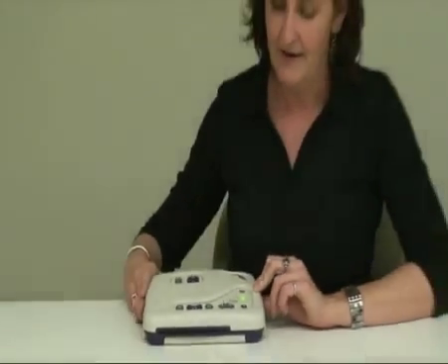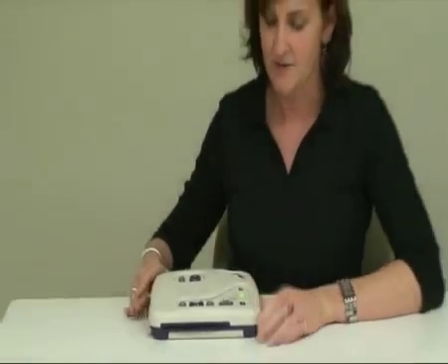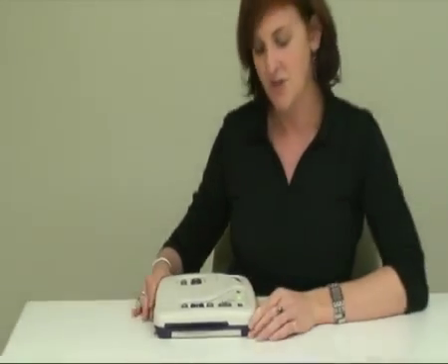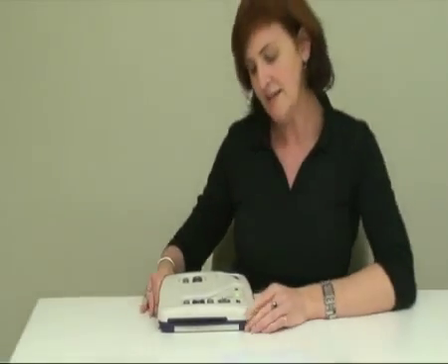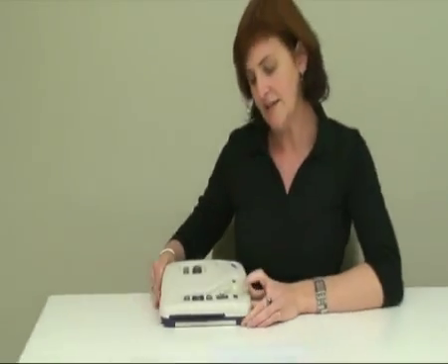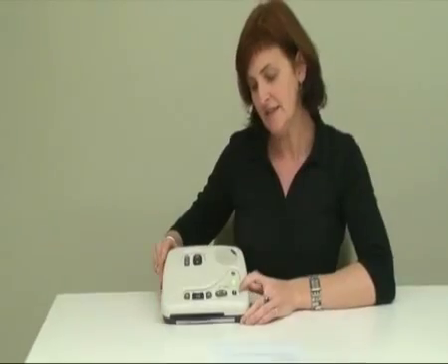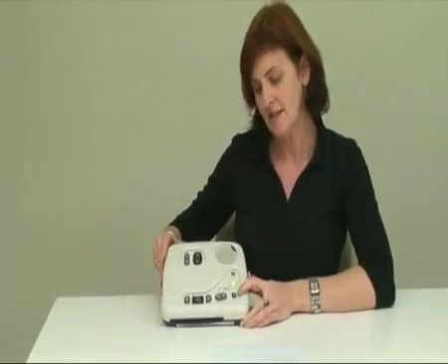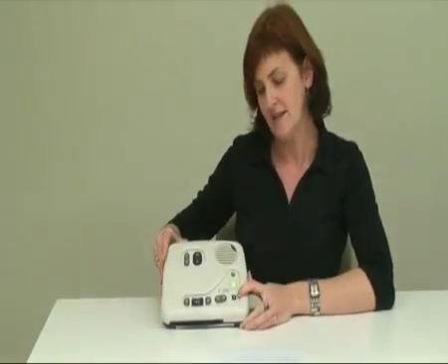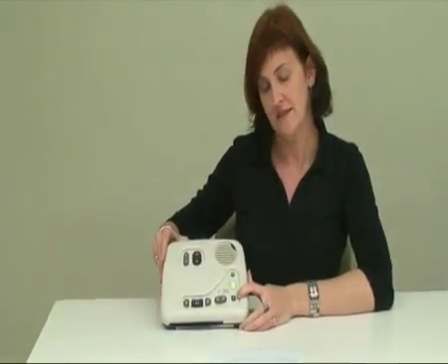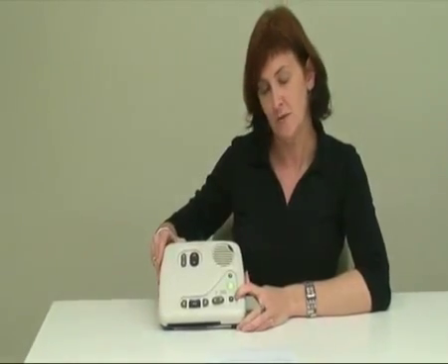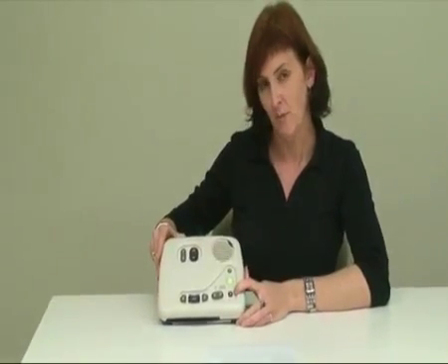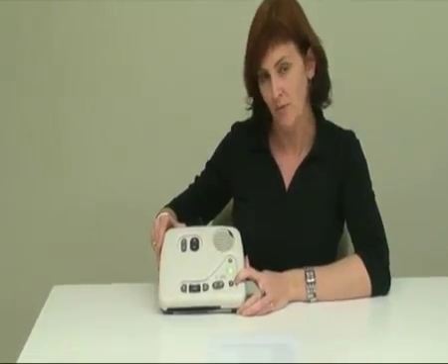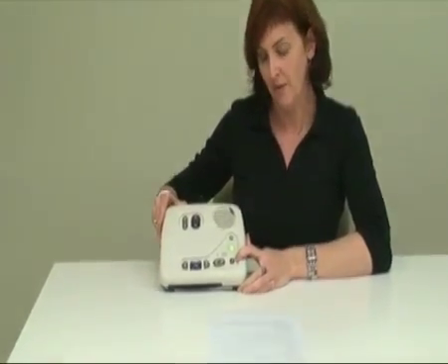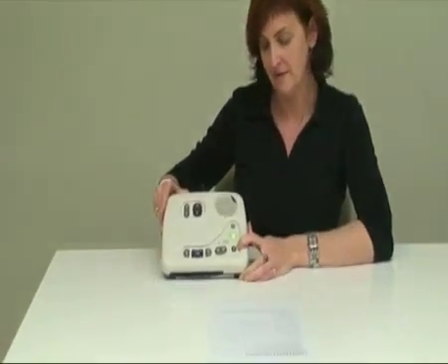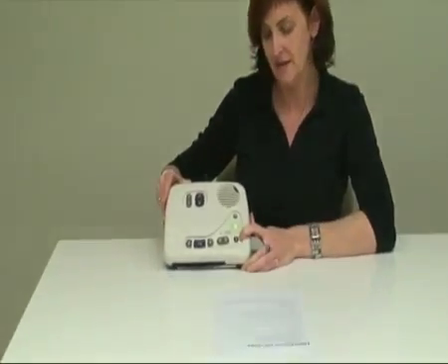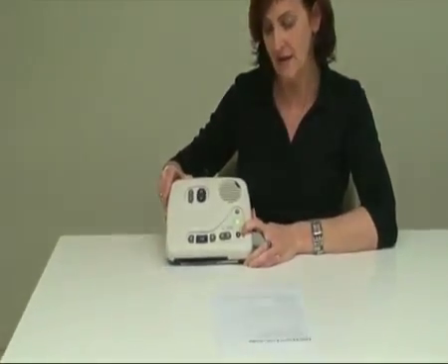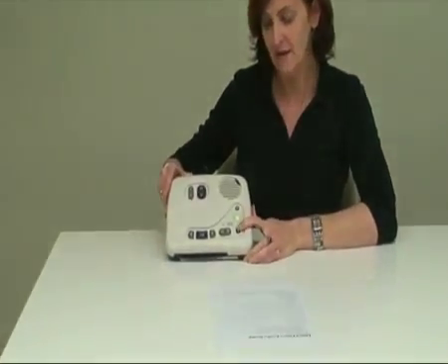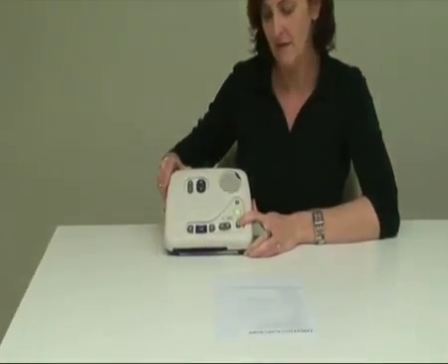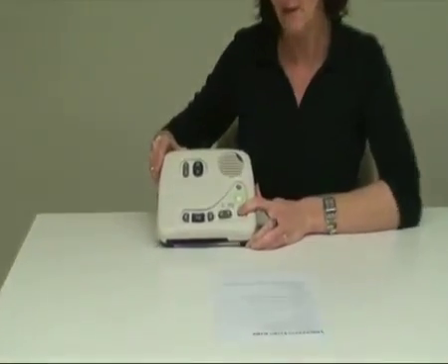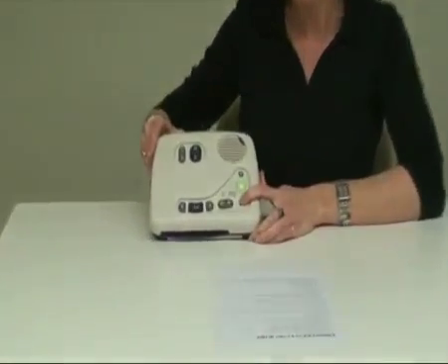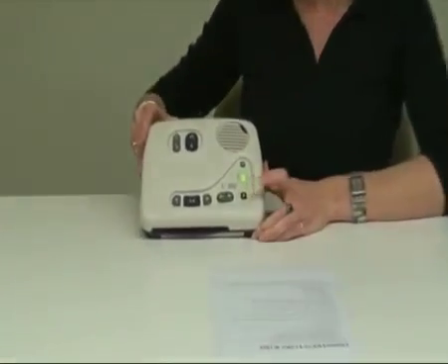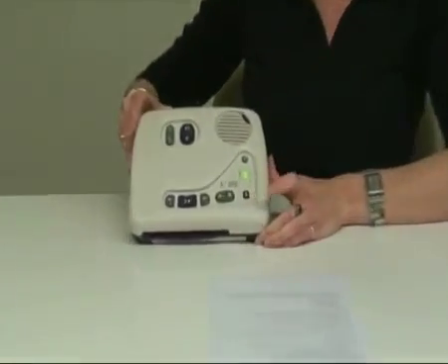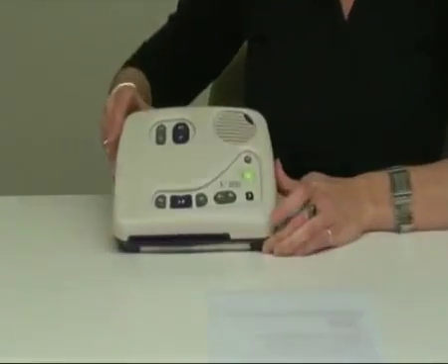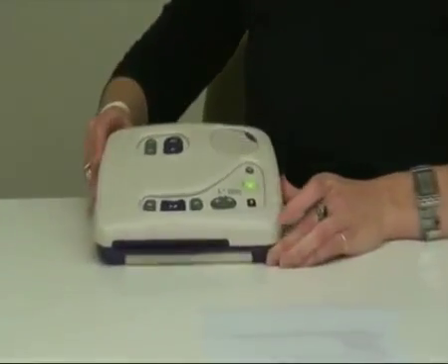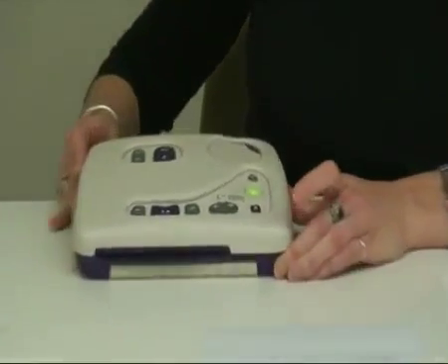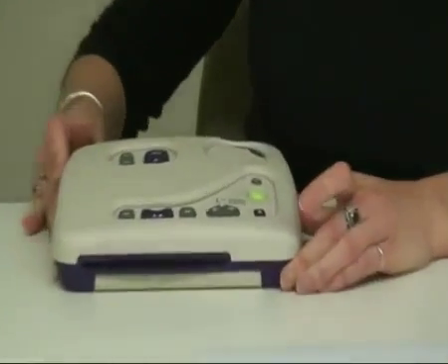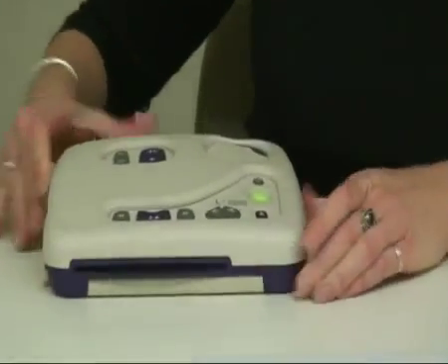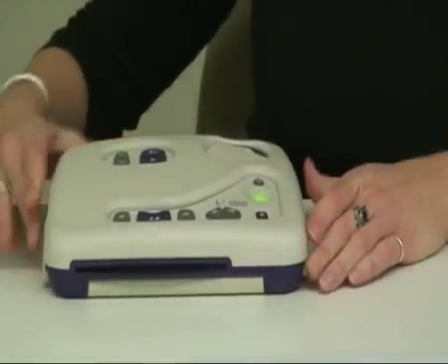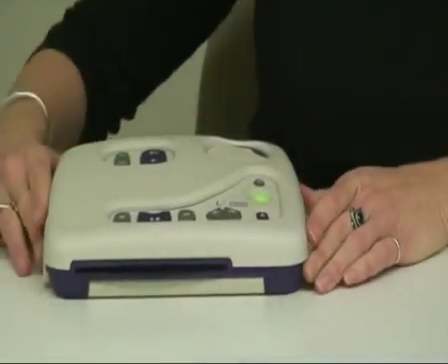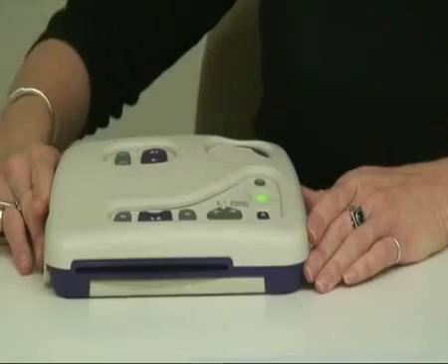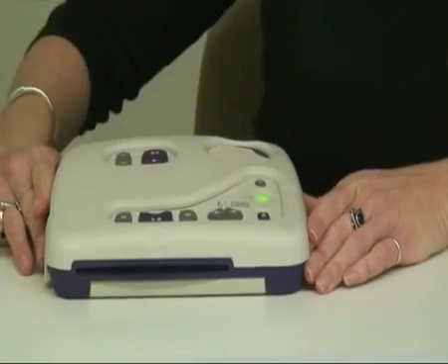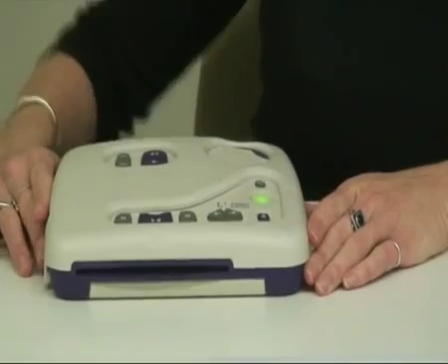To eject a disc, use this square purple button down here. Just push it once and it ejects the disc out.